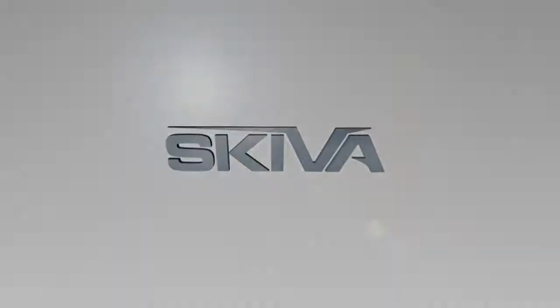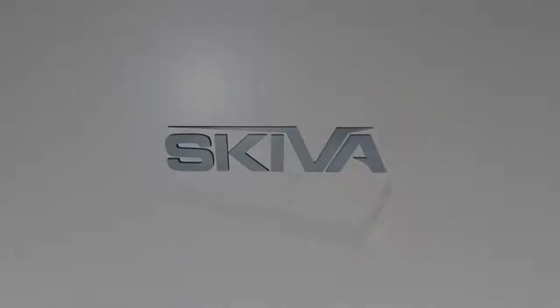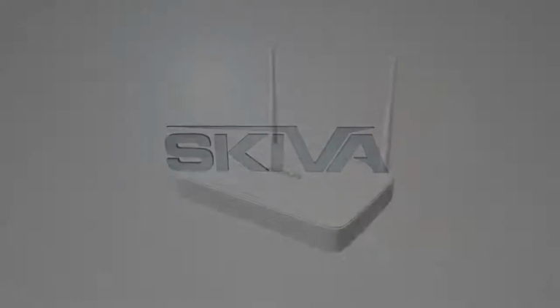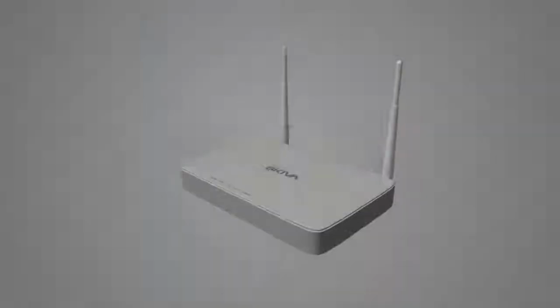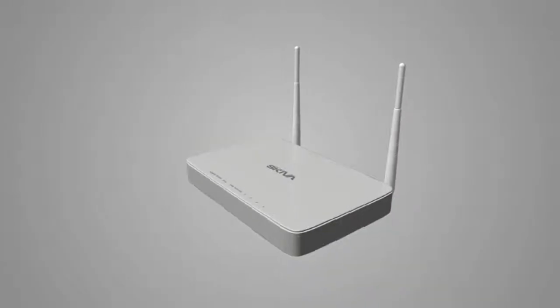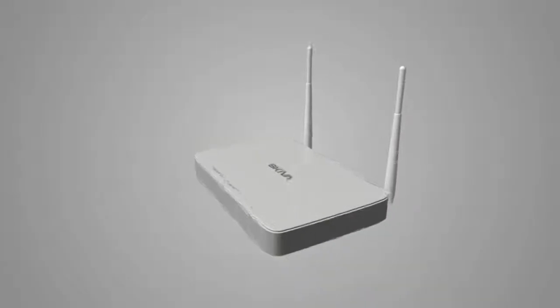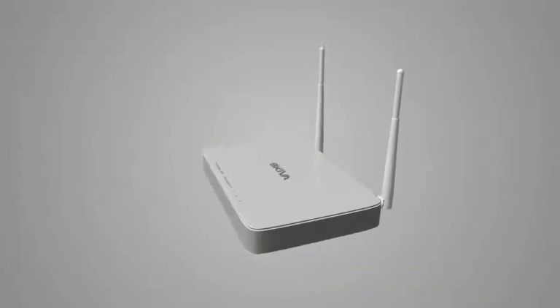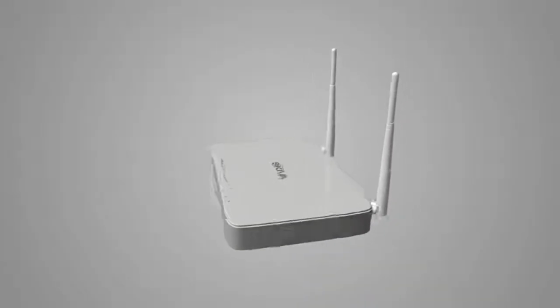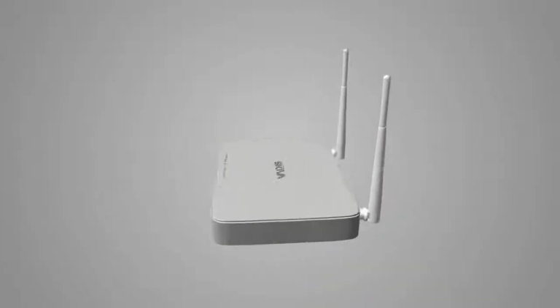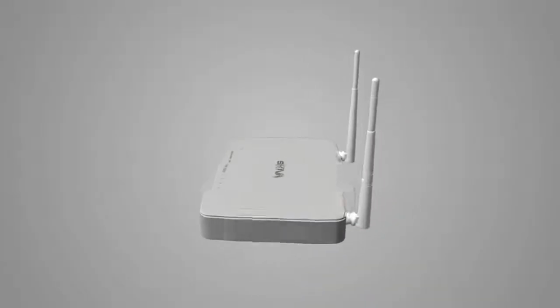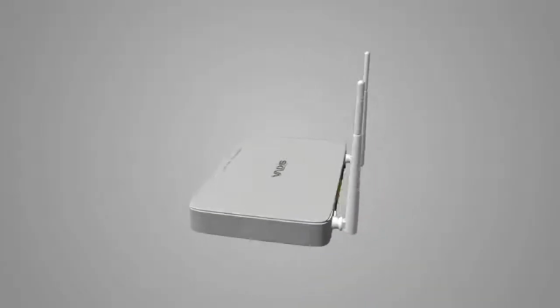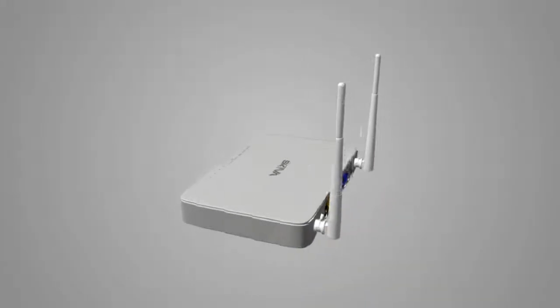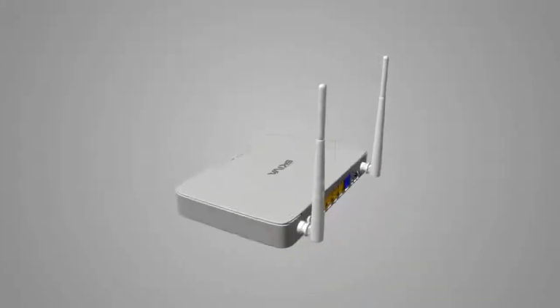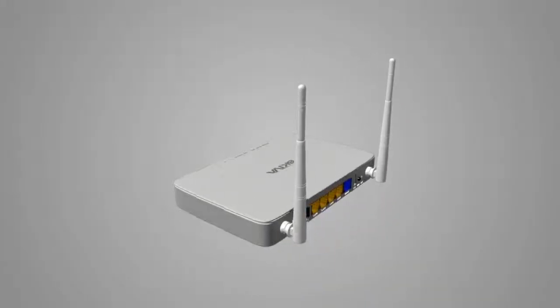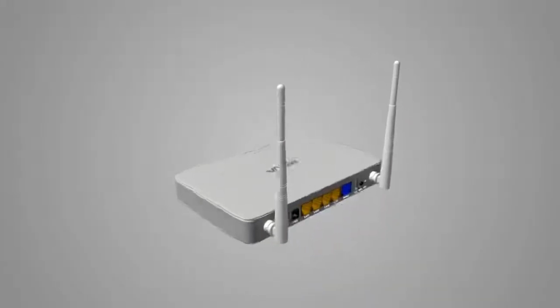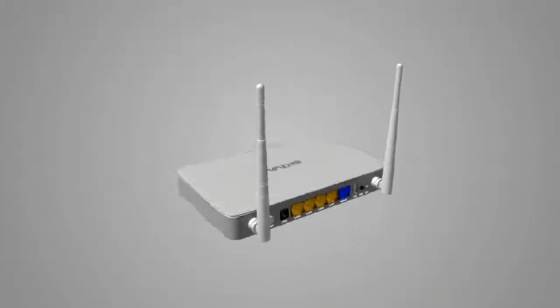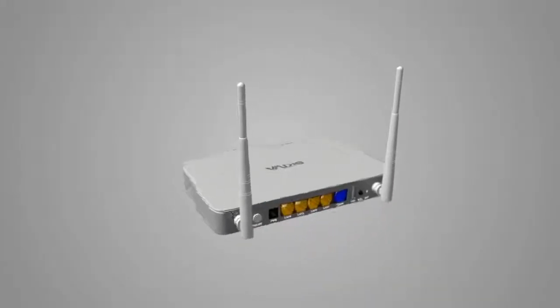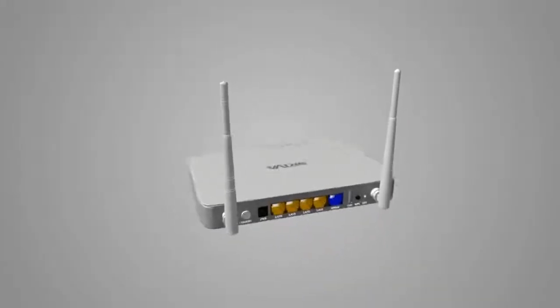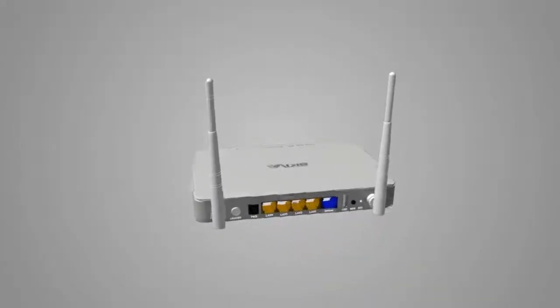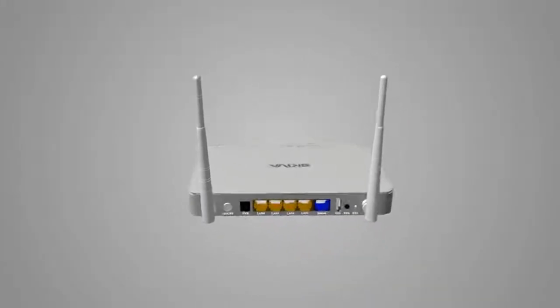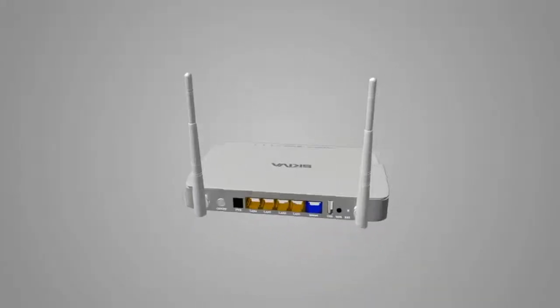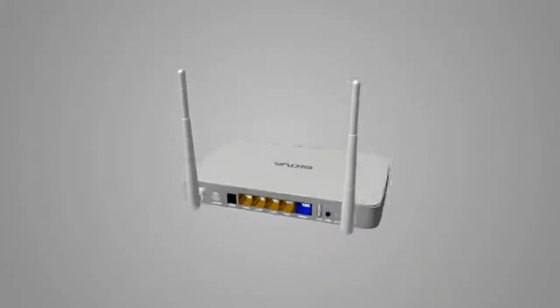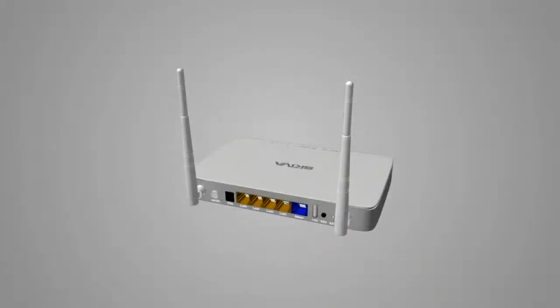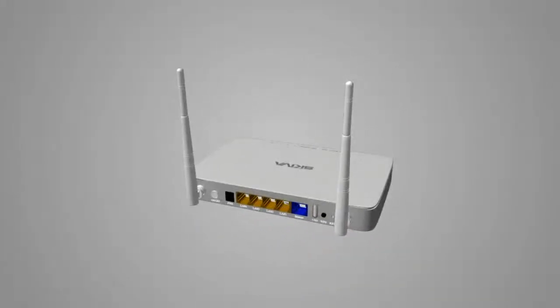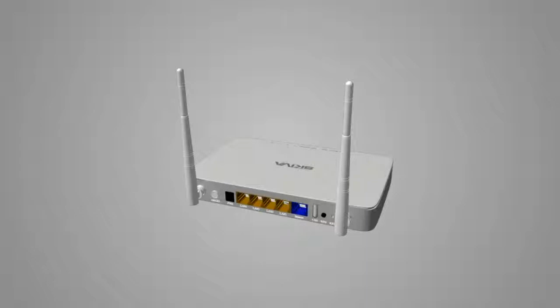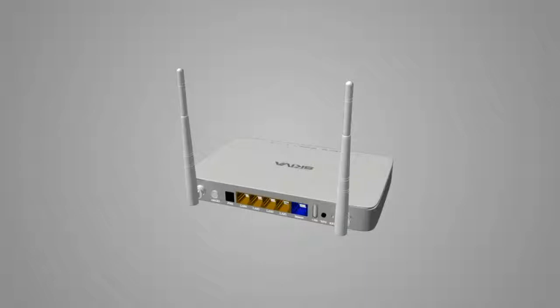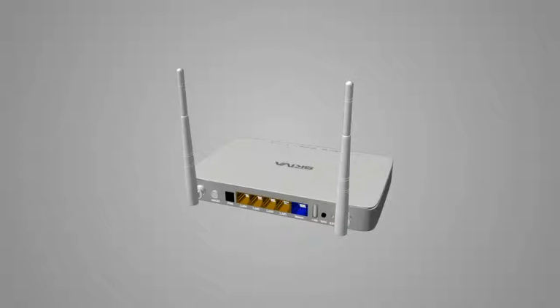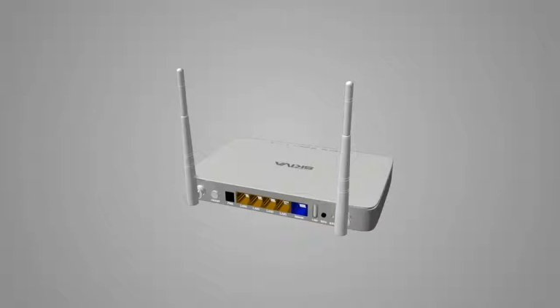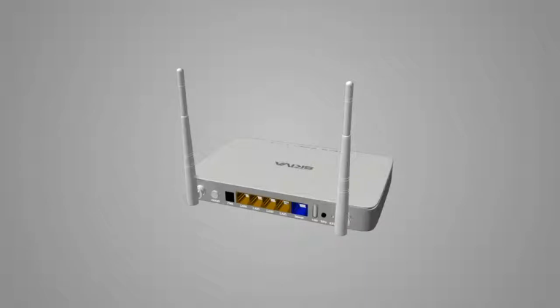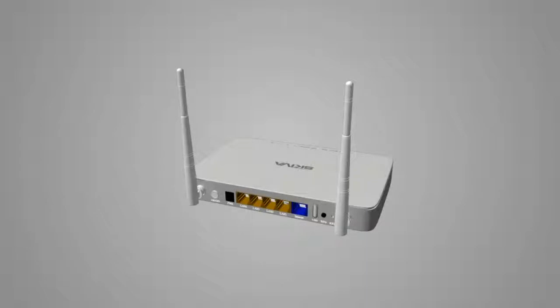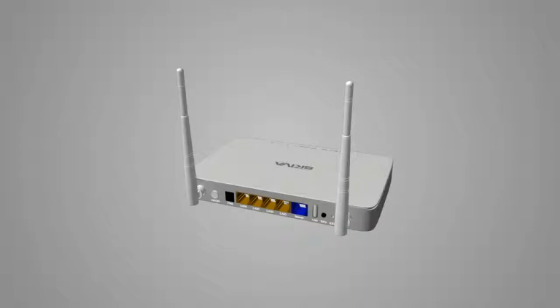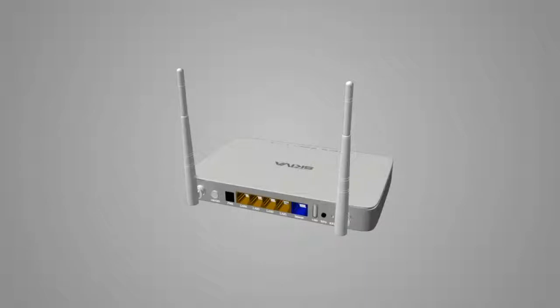We have designed the MySkiva home cloud router to simplify your home network. It's easy to set up and takes only minutes to get it running.